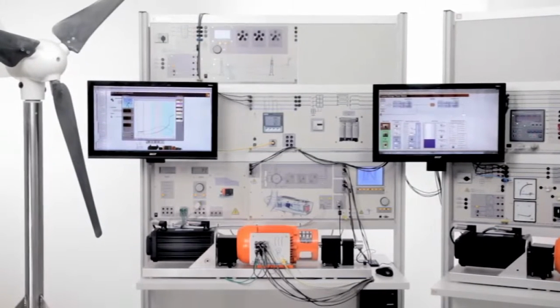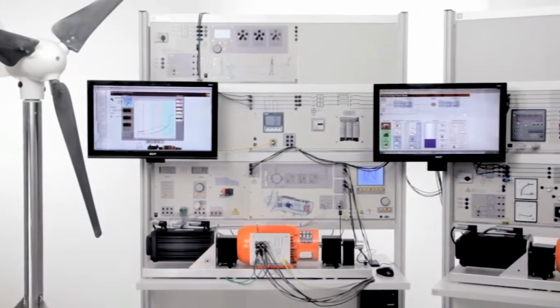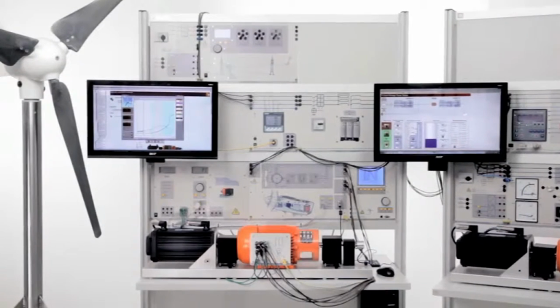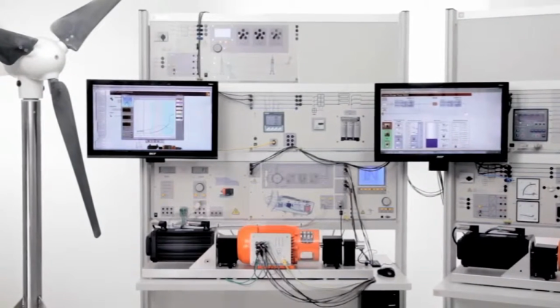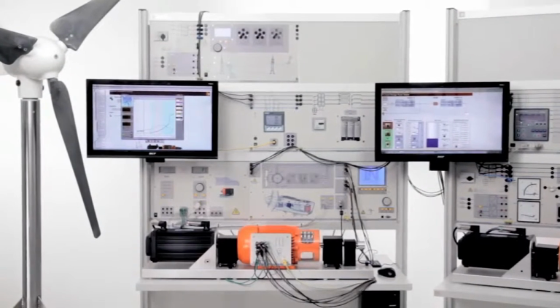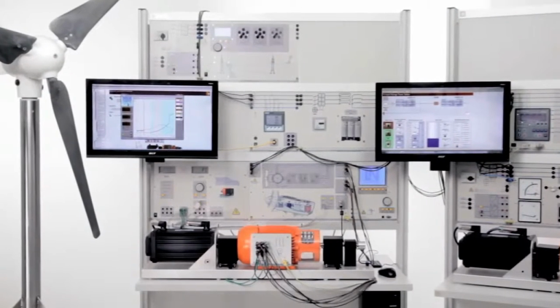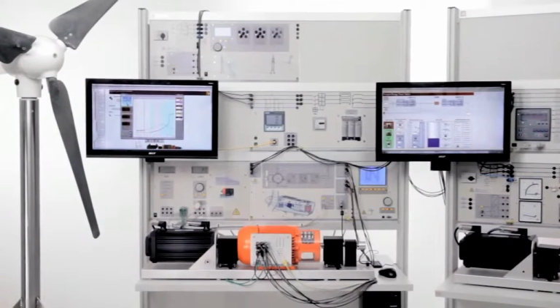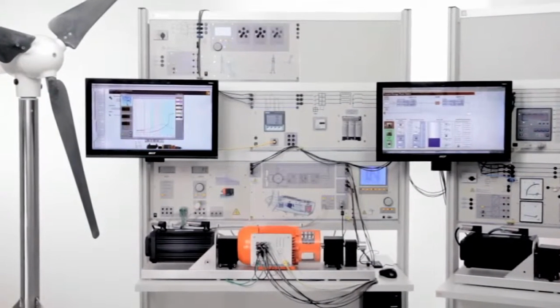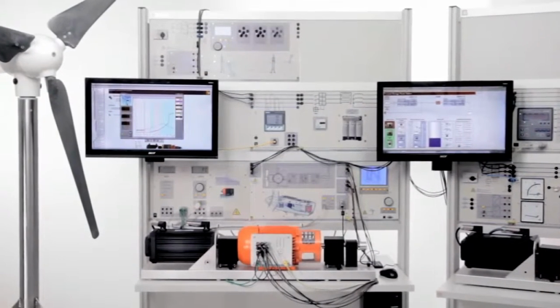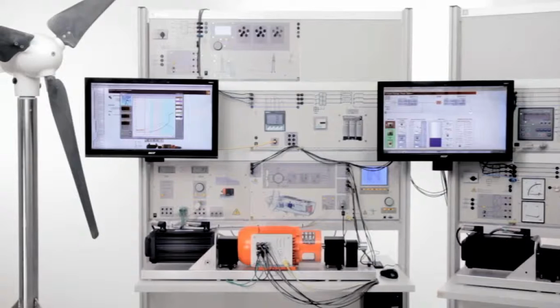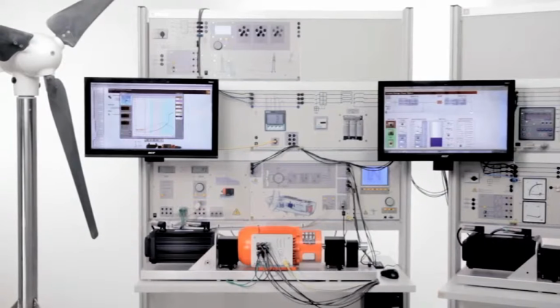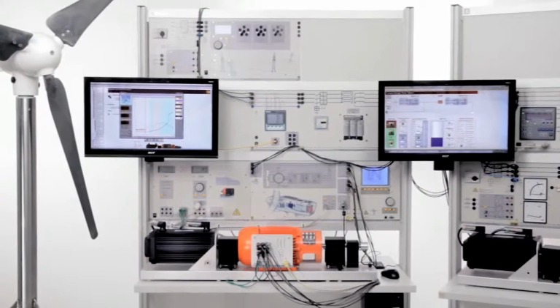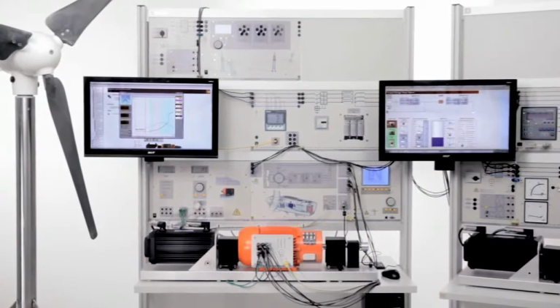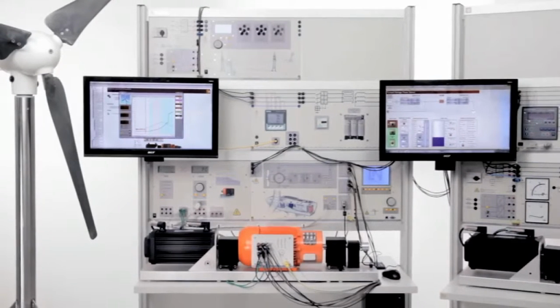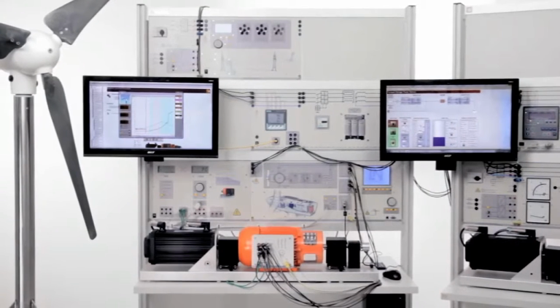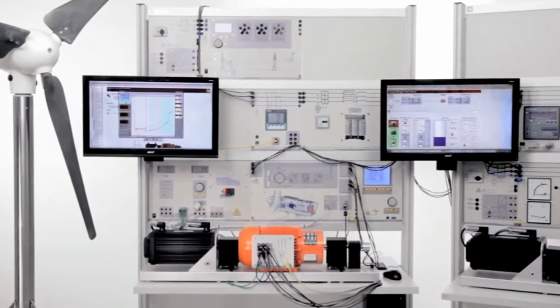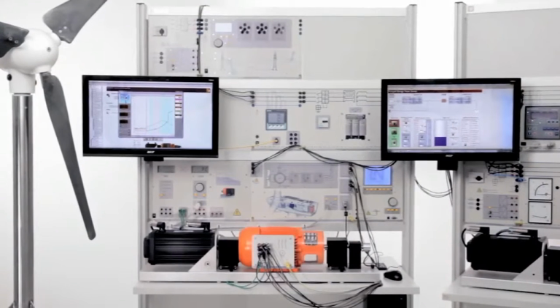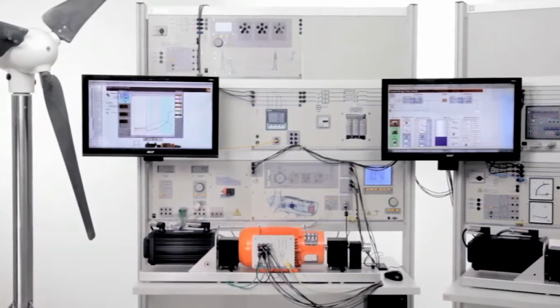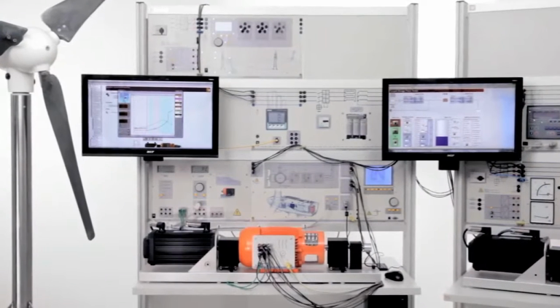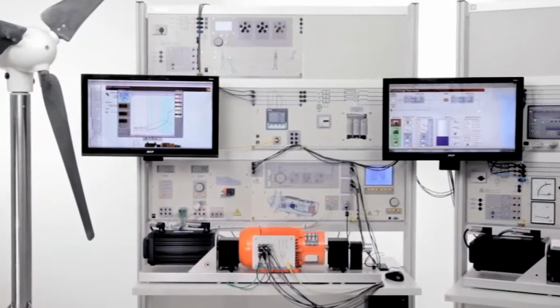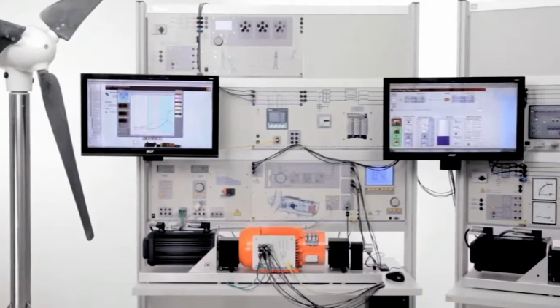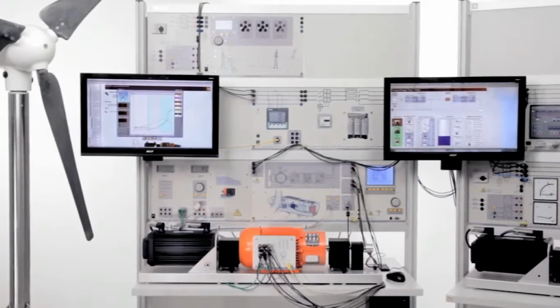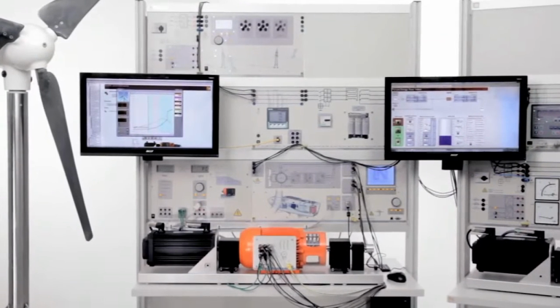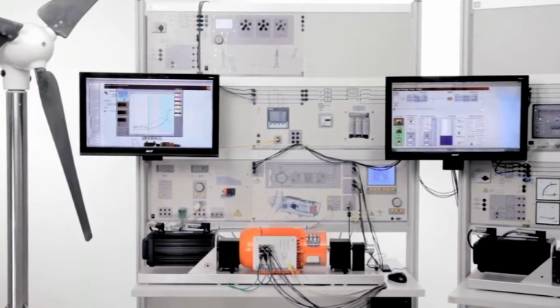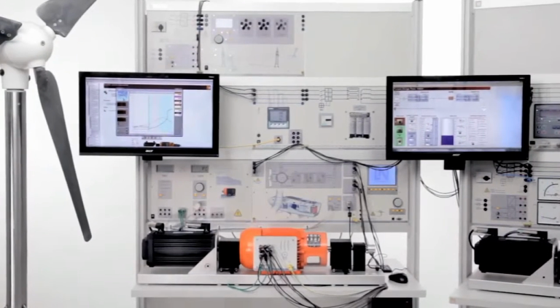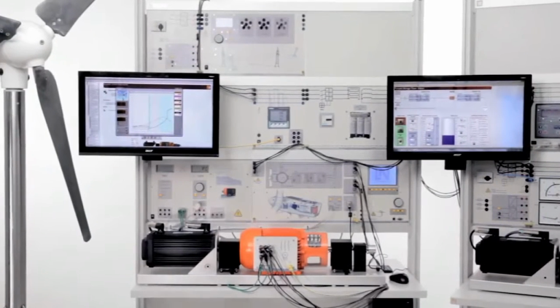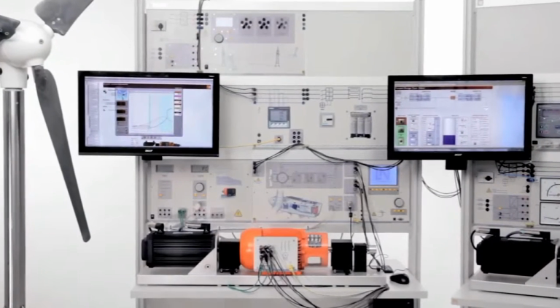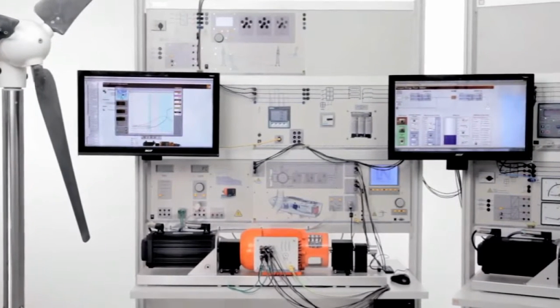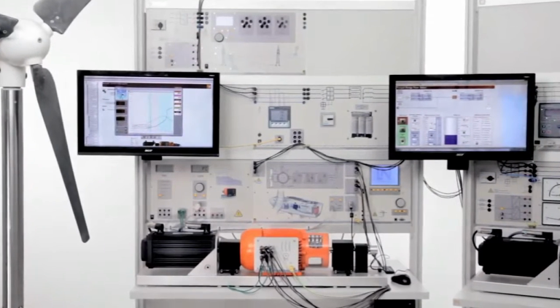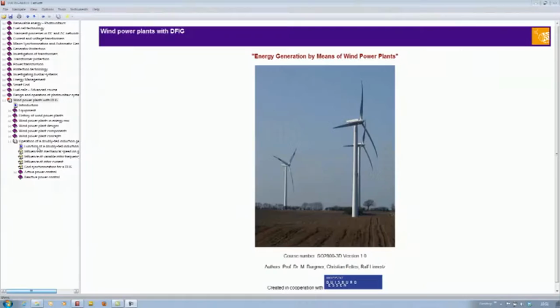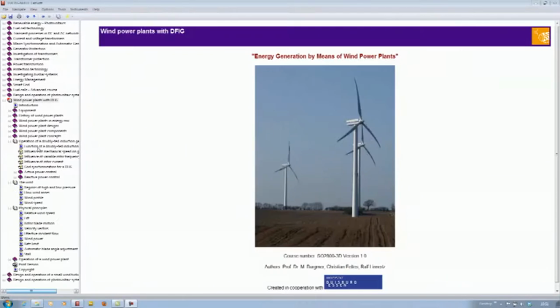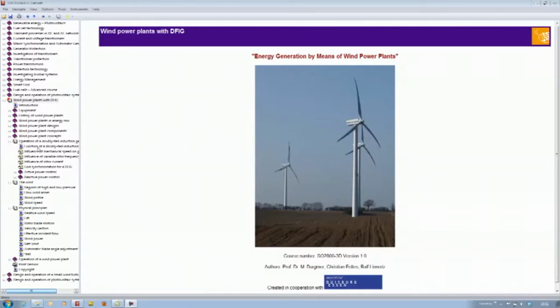Lucas Nüller training equipment gives you the ideal preparation for the demands of a professional career.